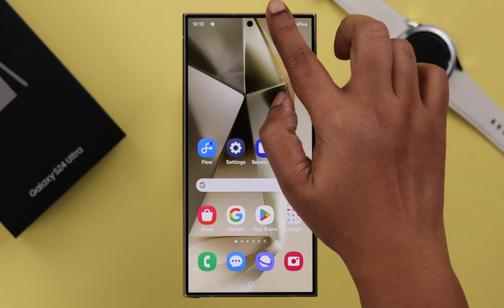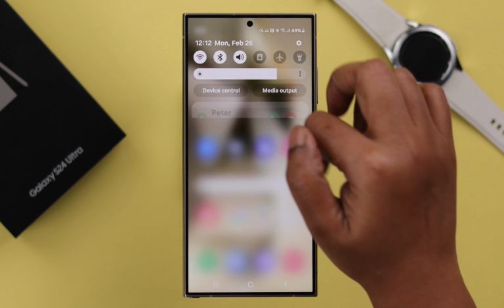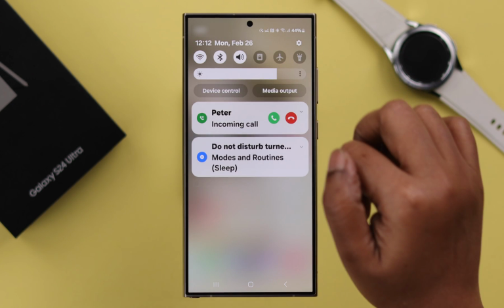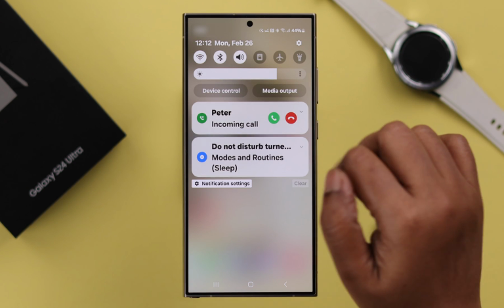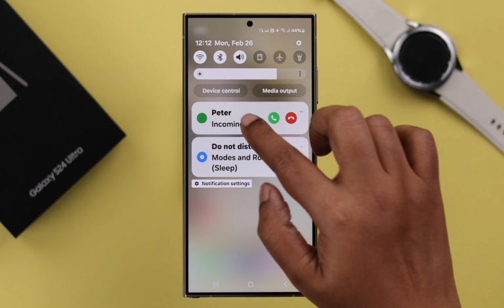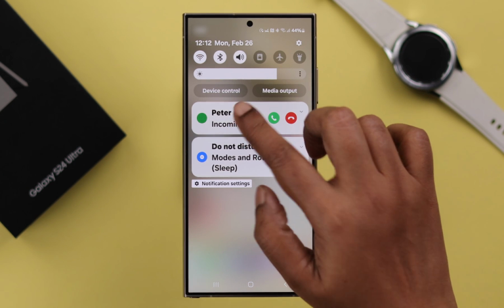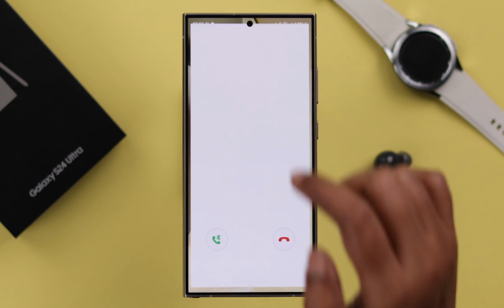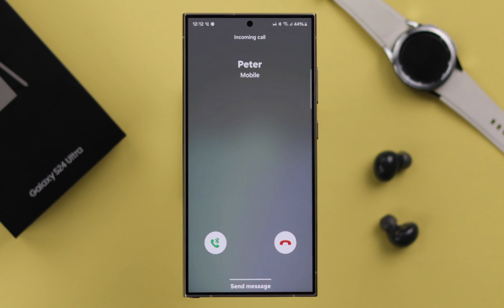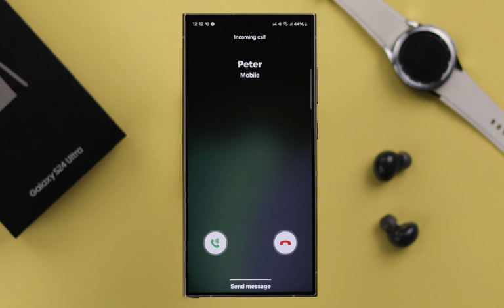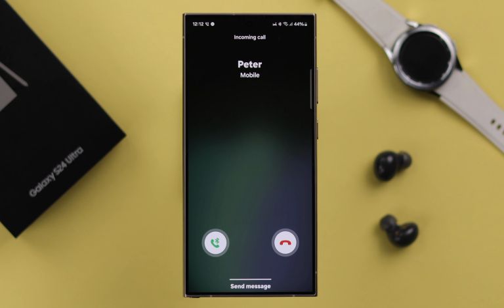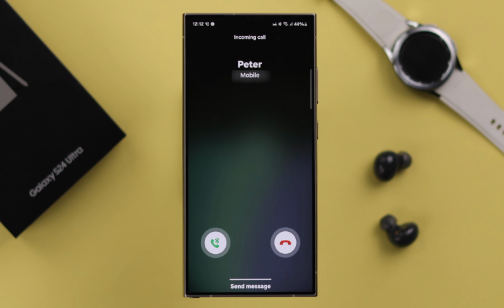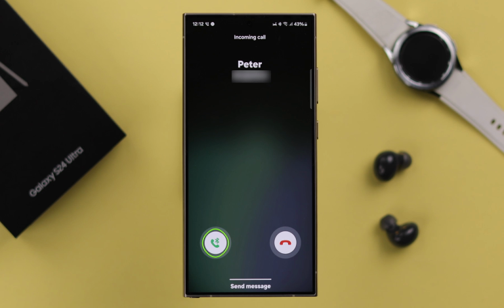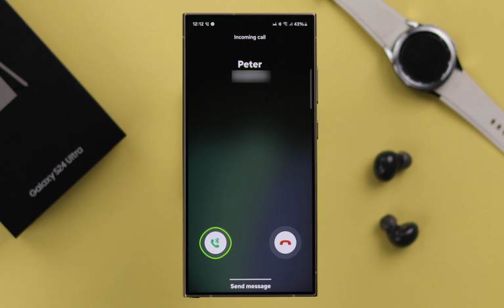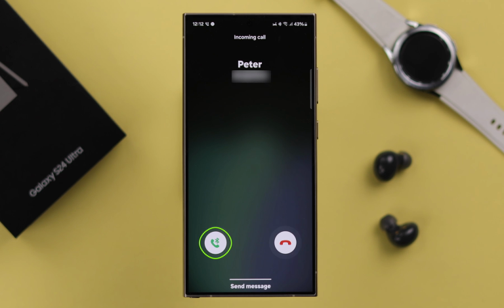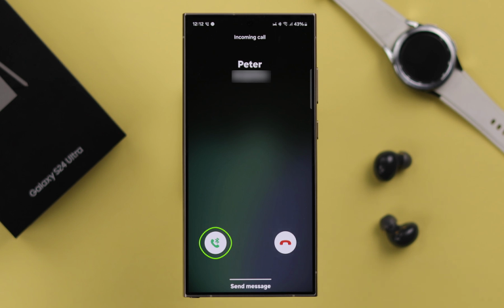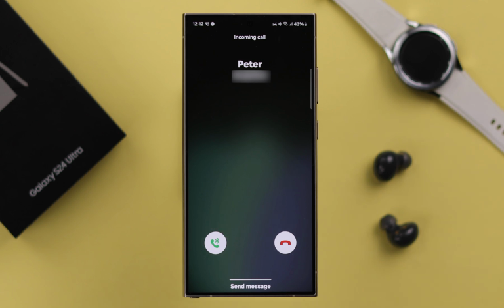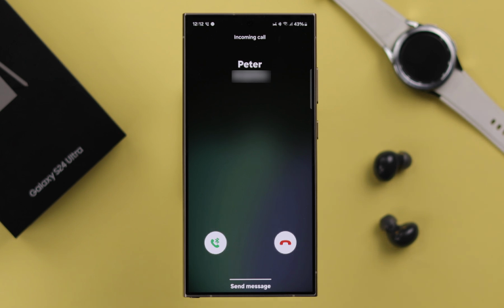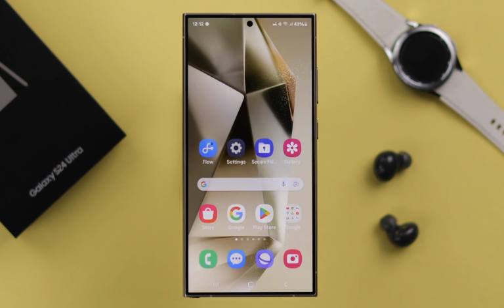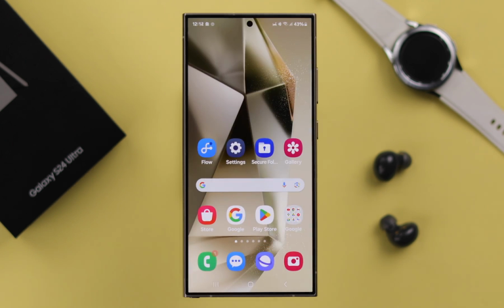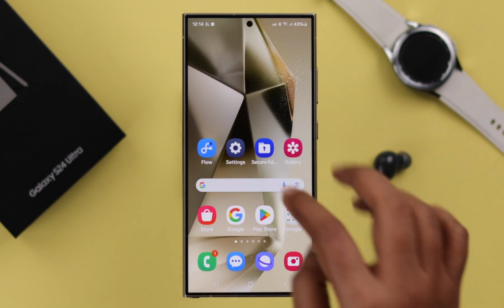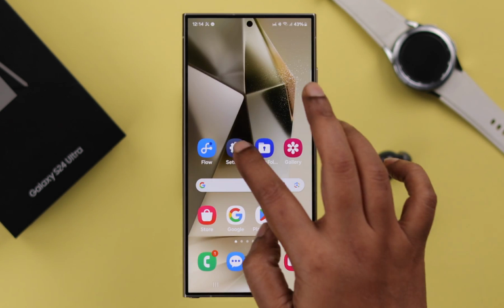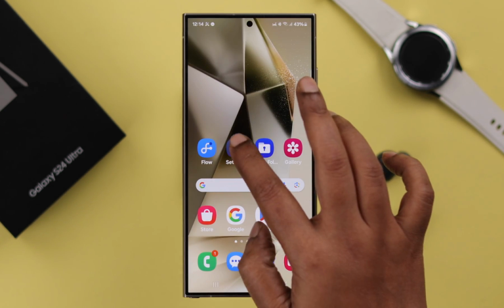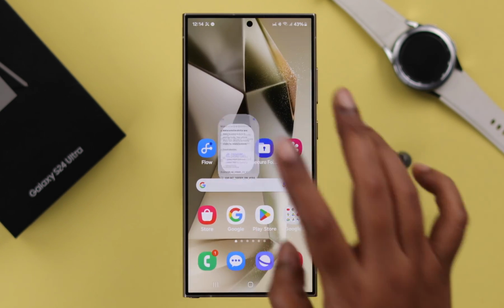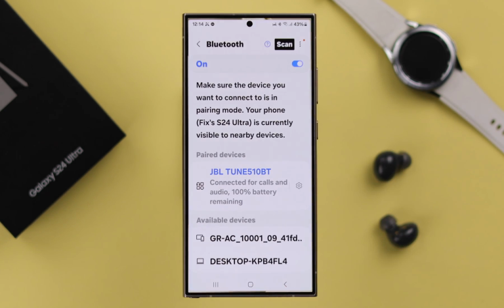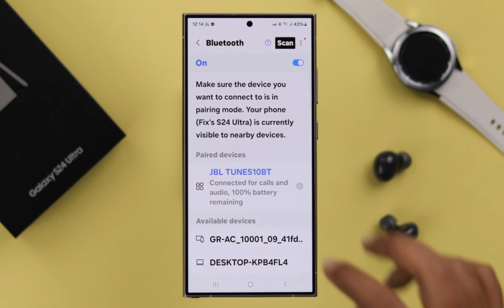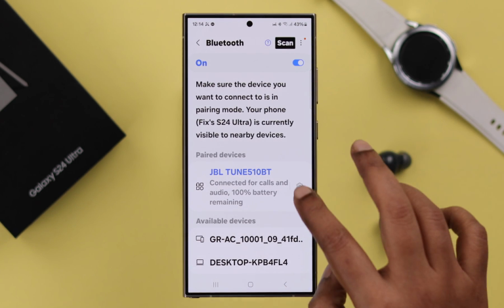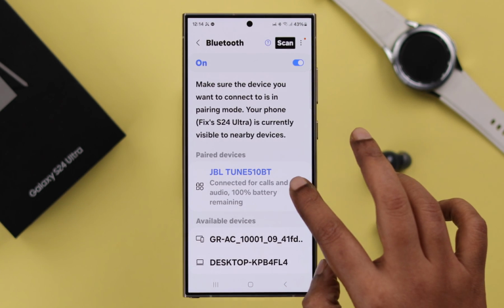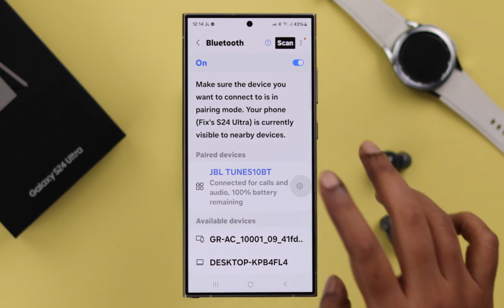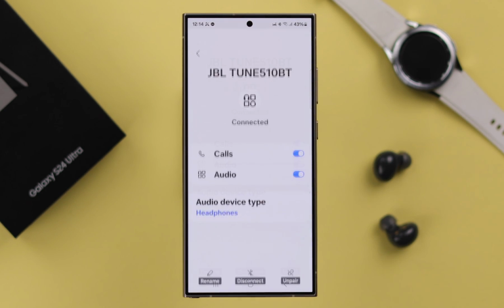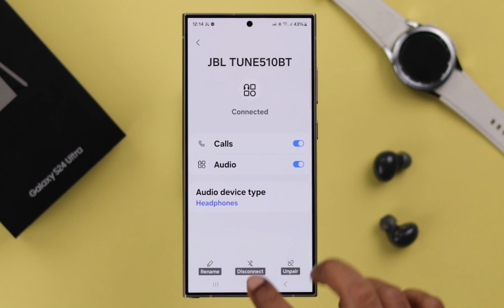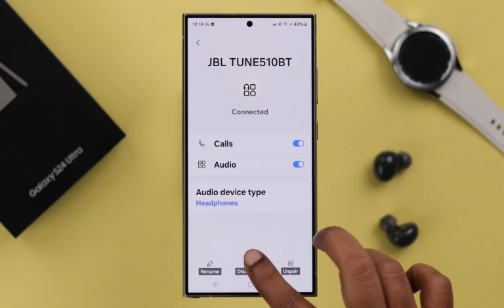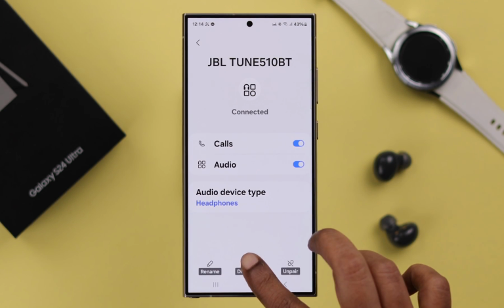This might happen if you're using any Bluetooth devices with your phone. Just go ahead and turn off or disconnect that device.